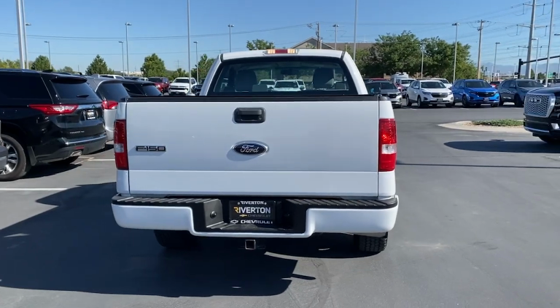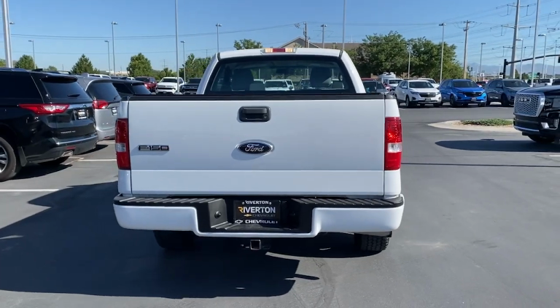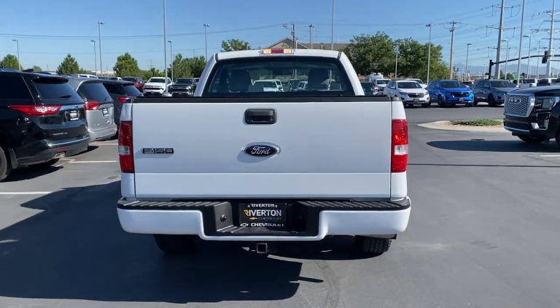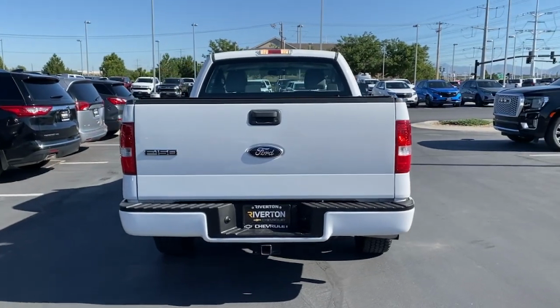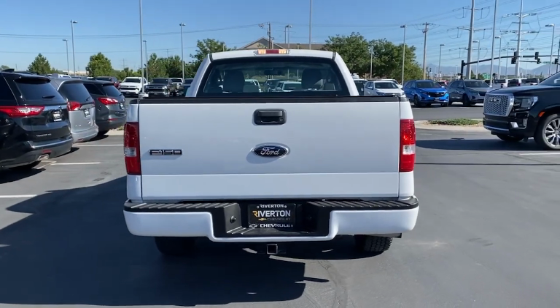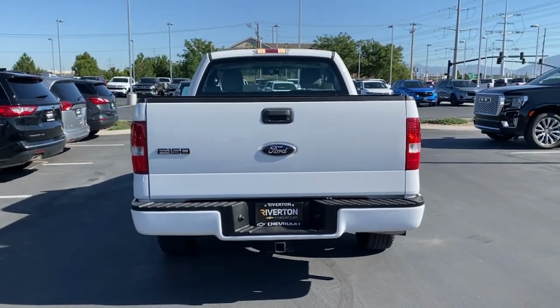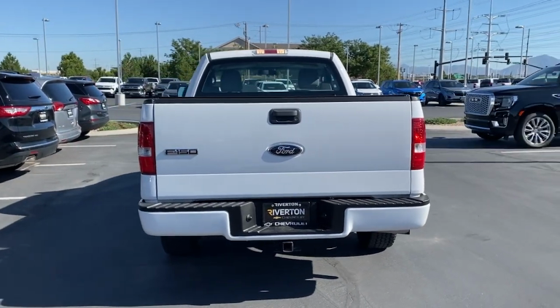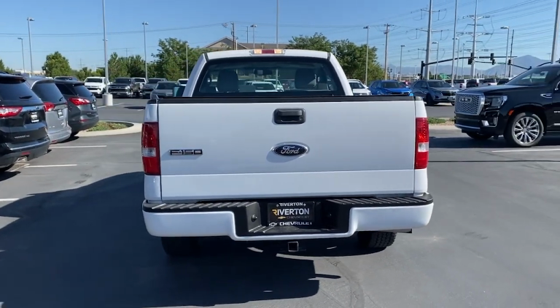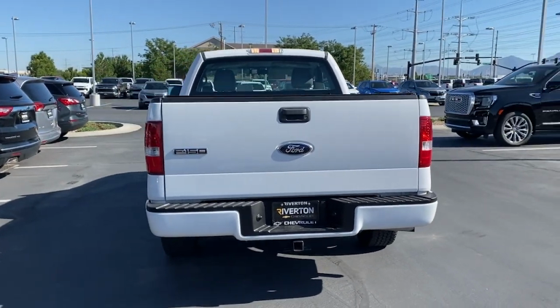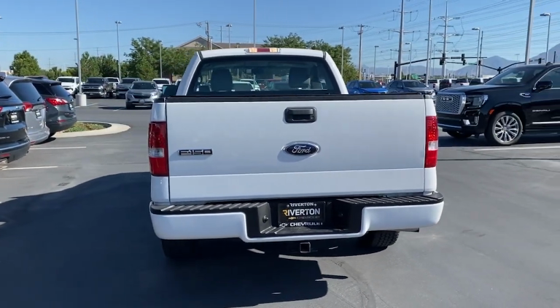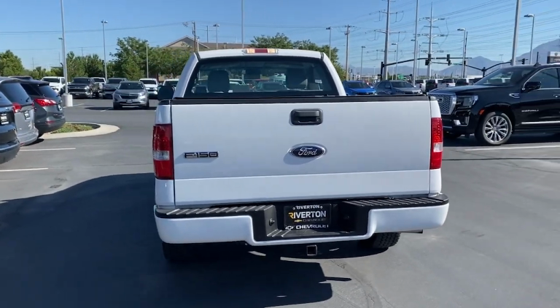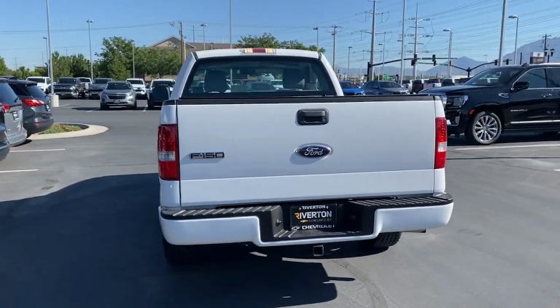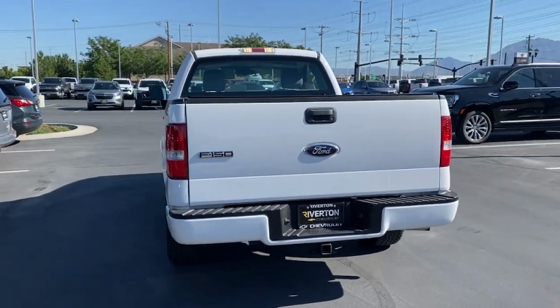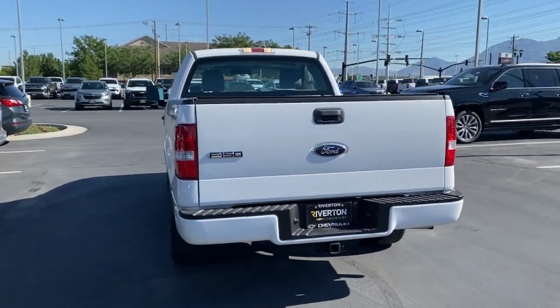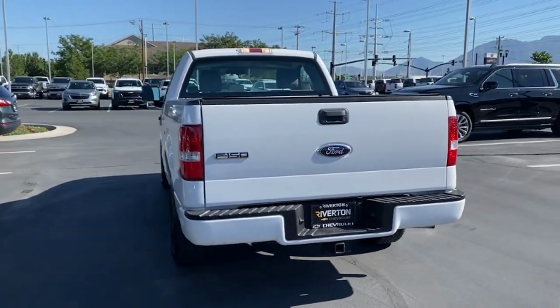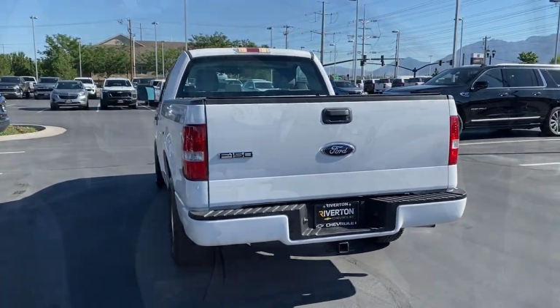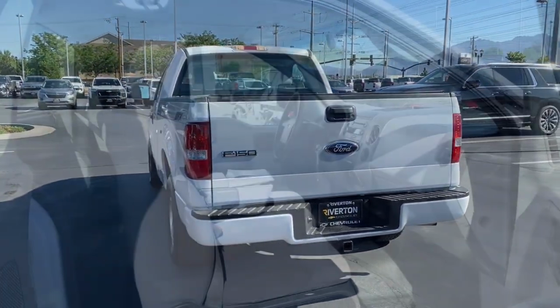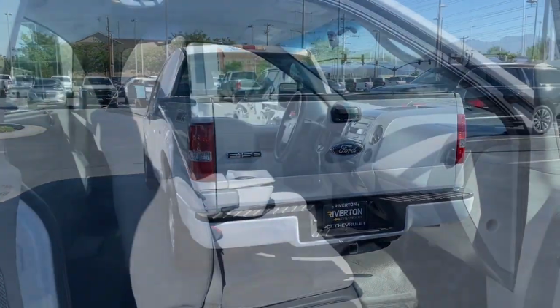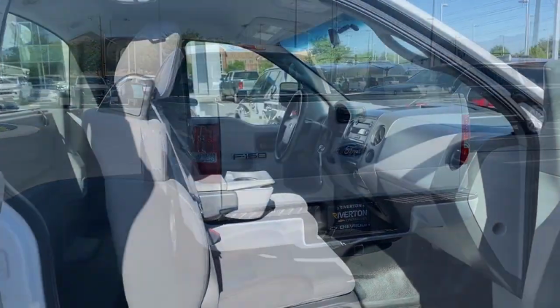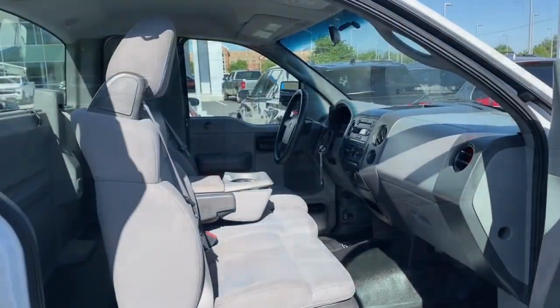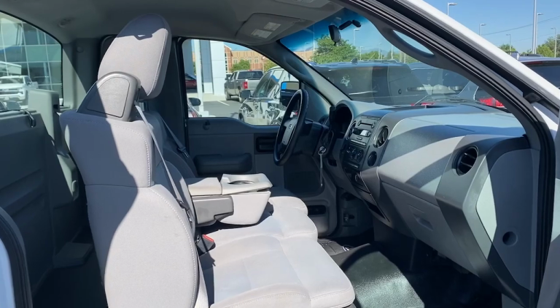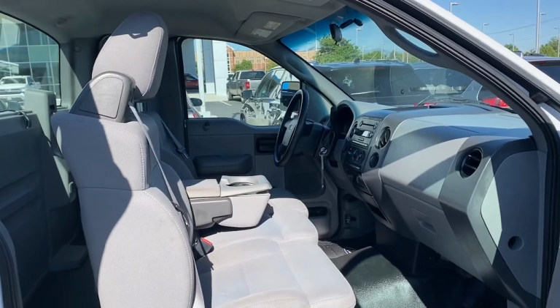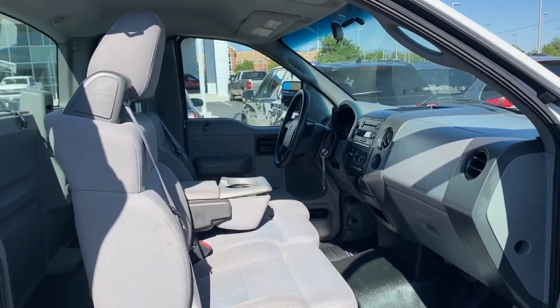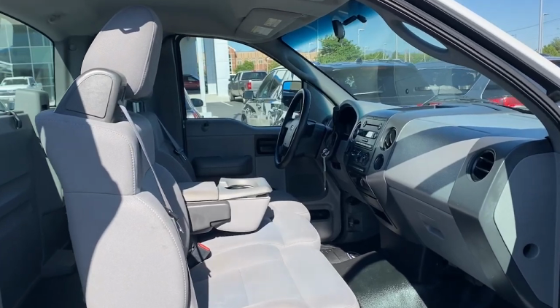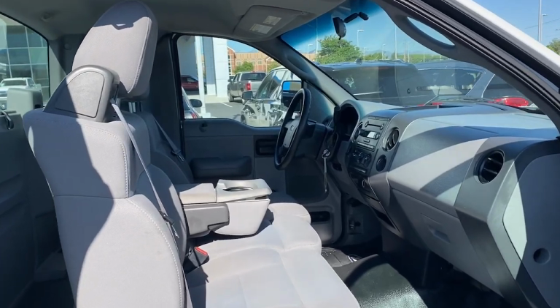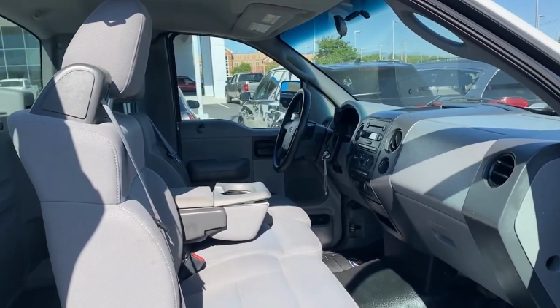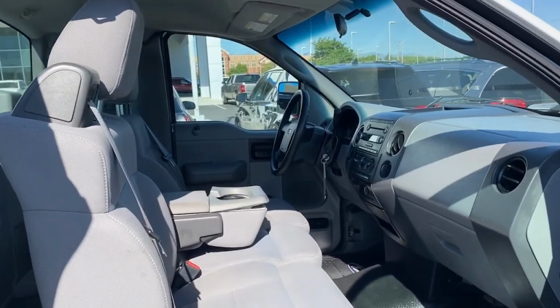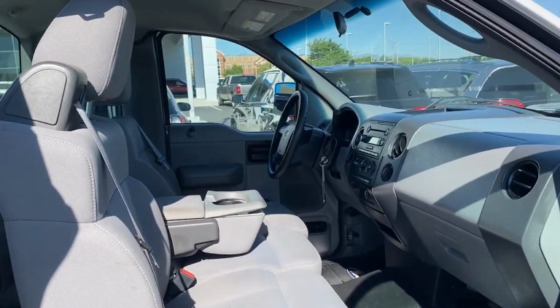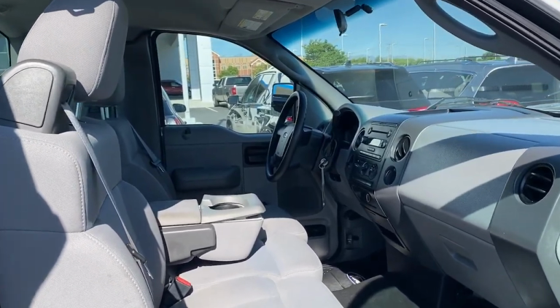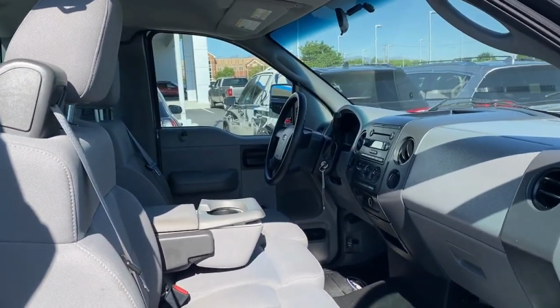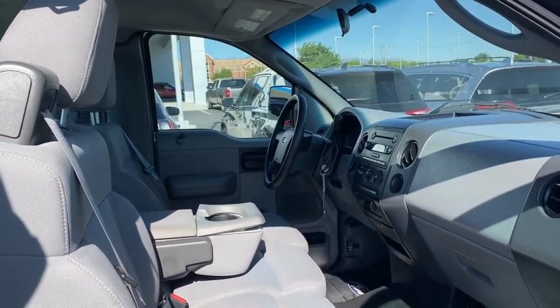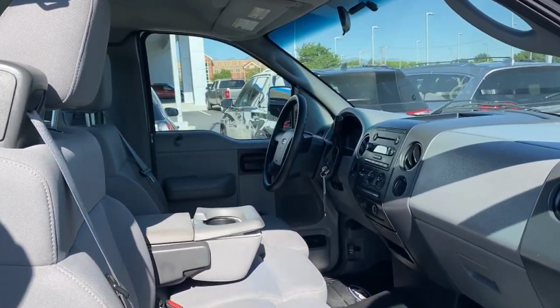Front reading lamps, AM-FM stereo, AC, passenger airbag, four-wheel disc brakes.